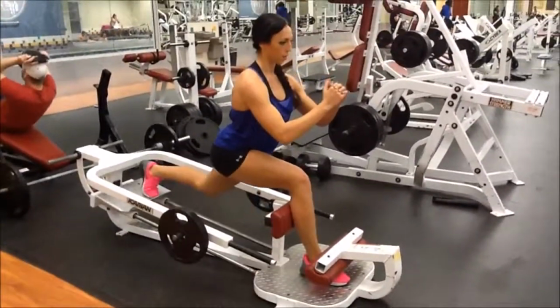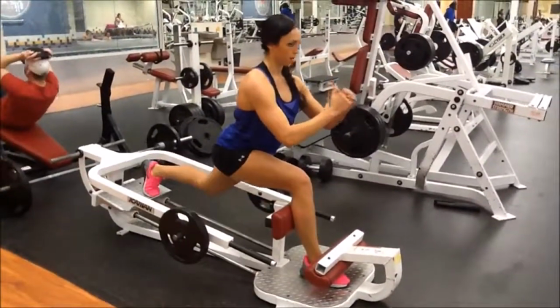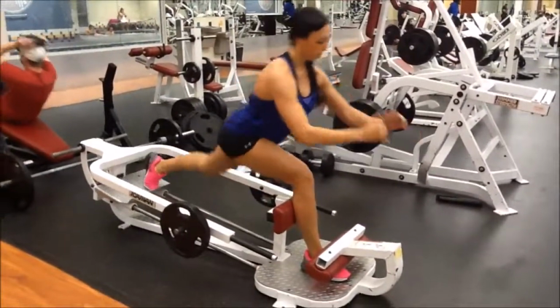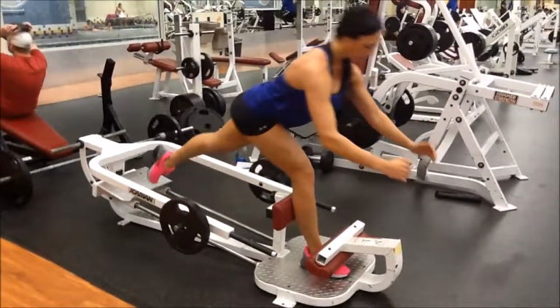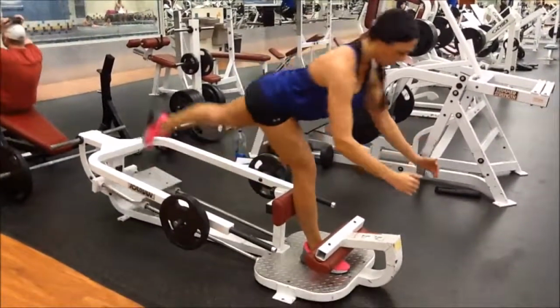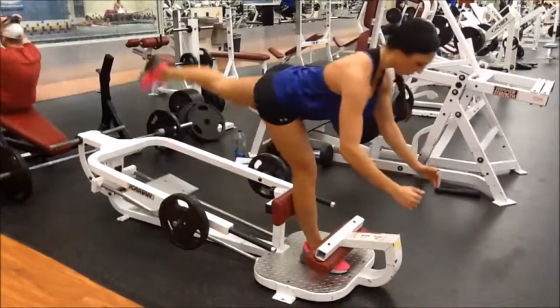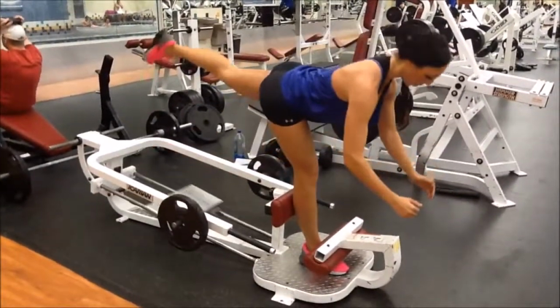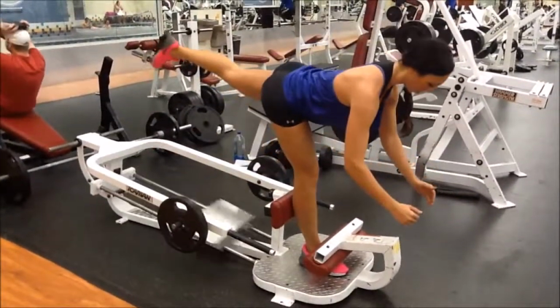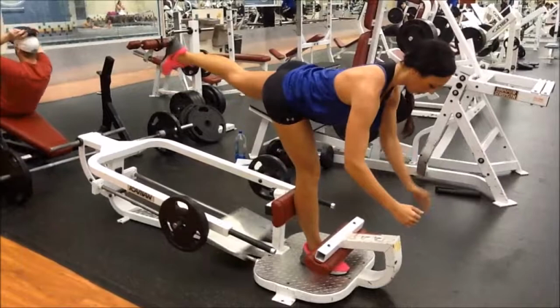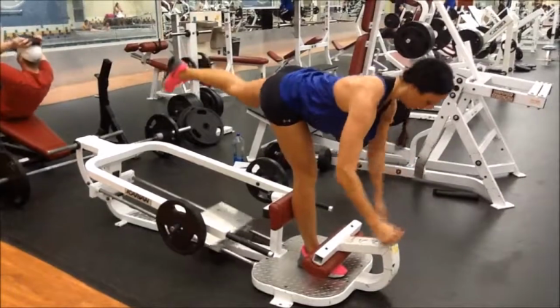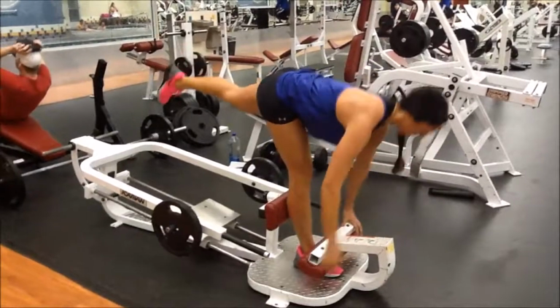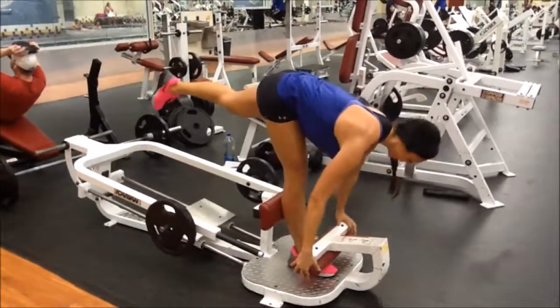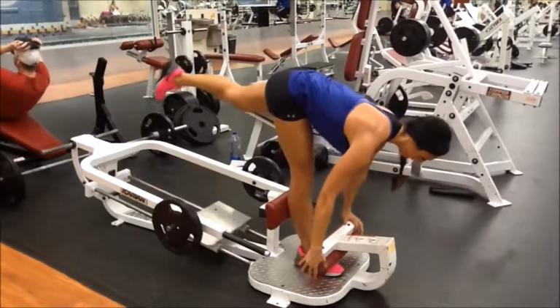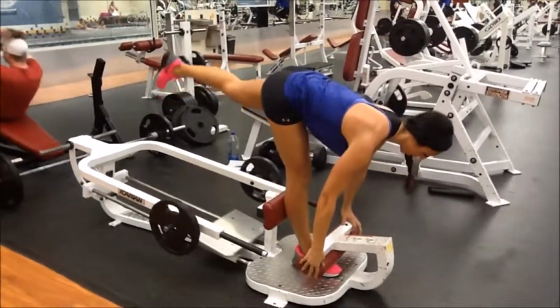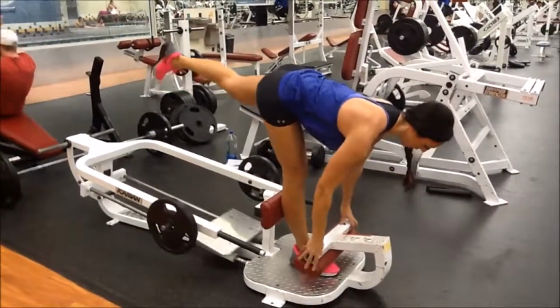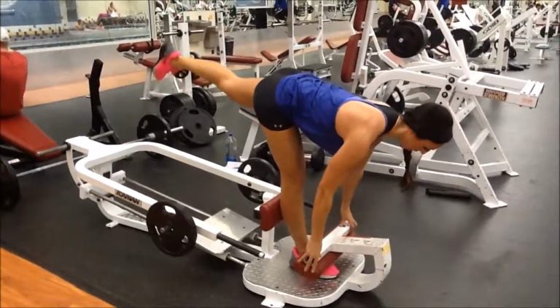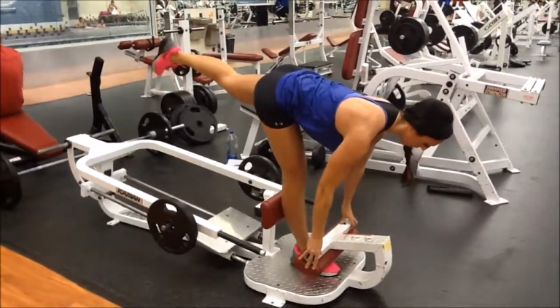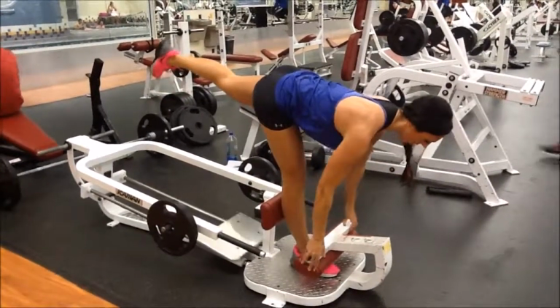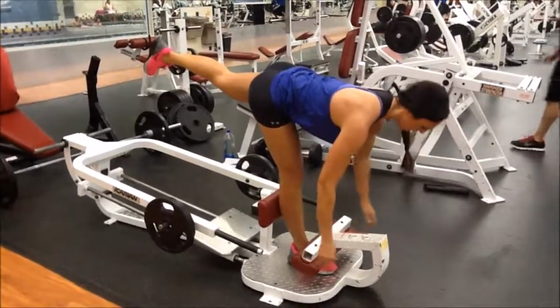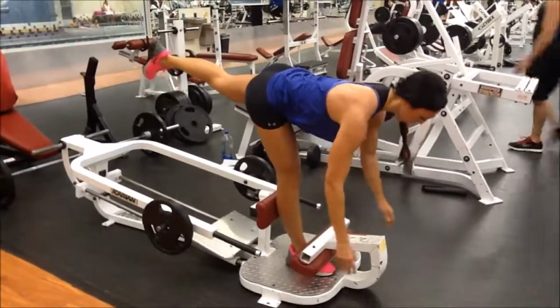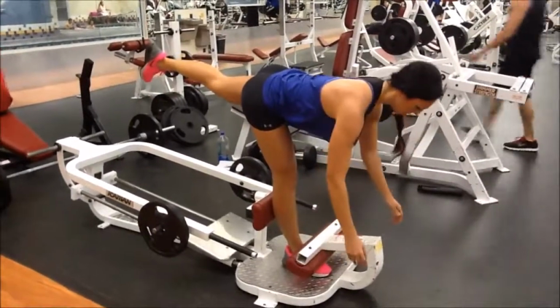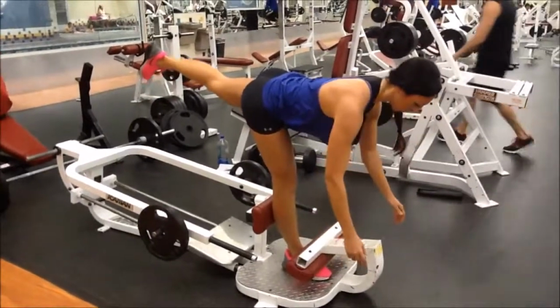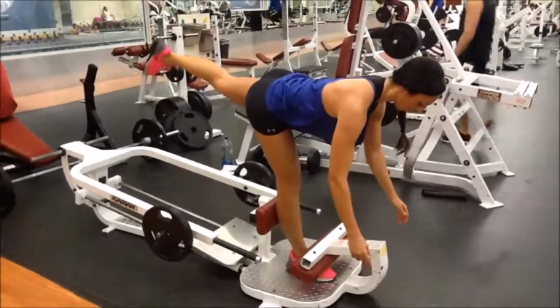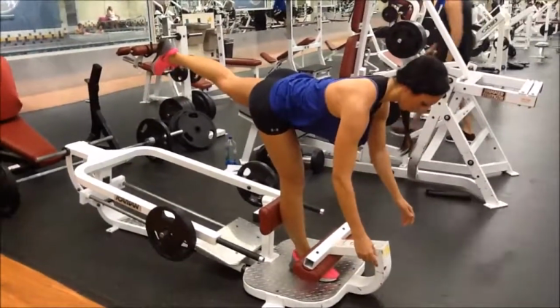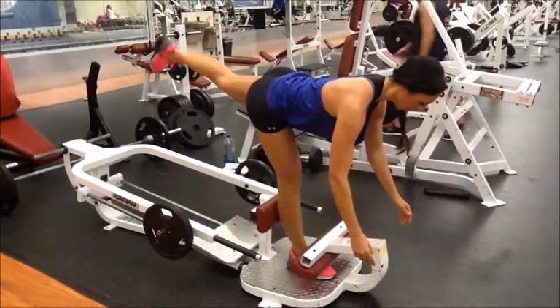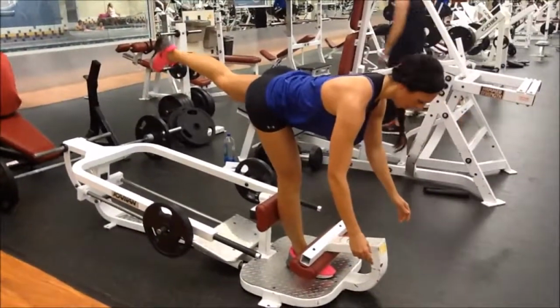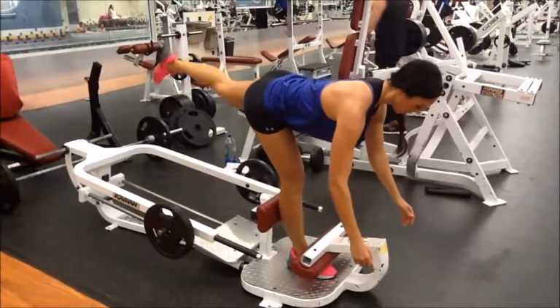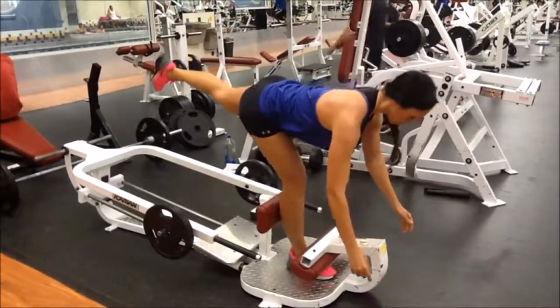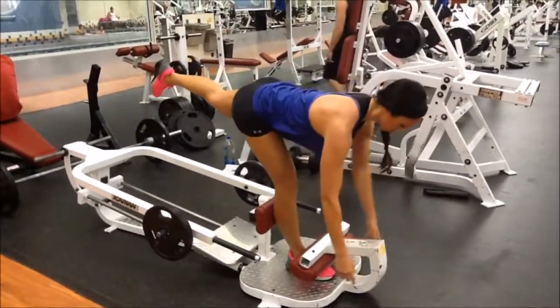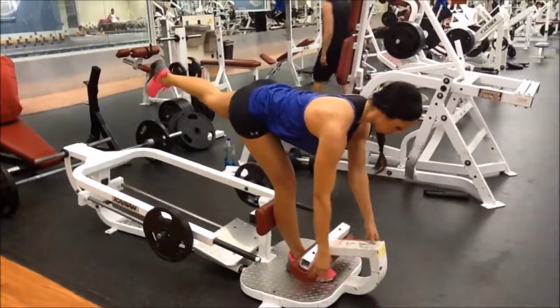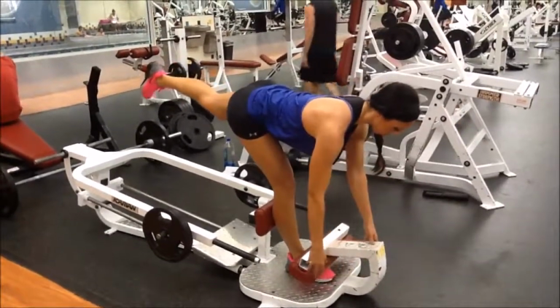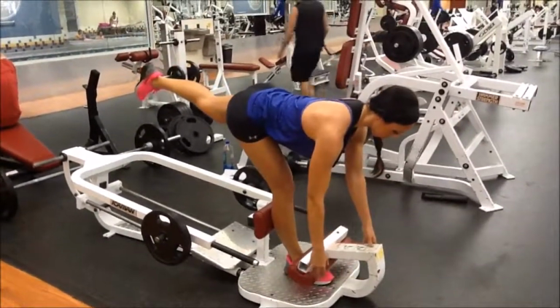So an isometric hold. Then you're going to come forward. A little bit of trying to balance there, digging in, trying to get a straight leg.